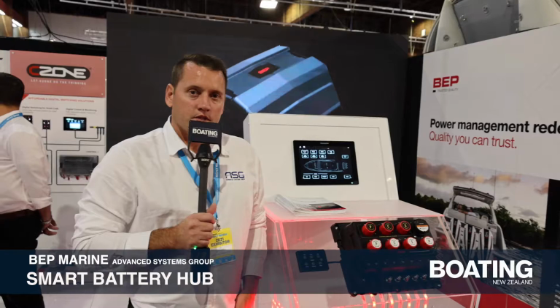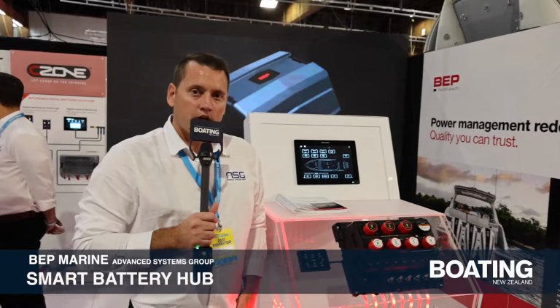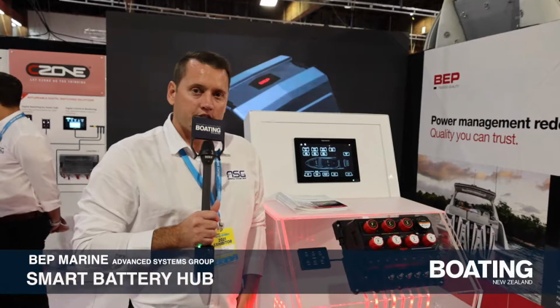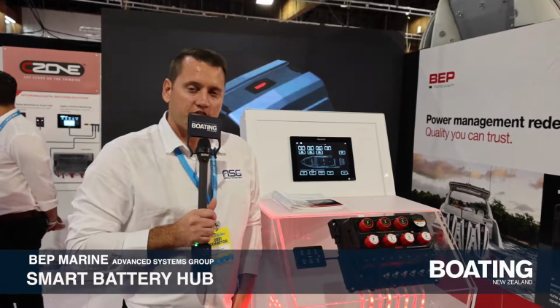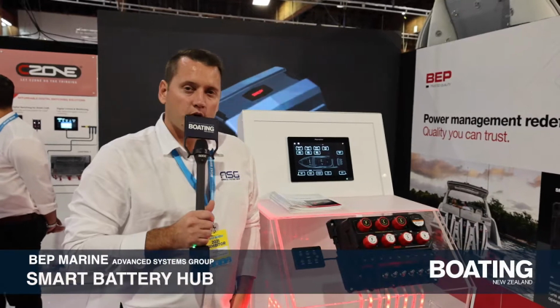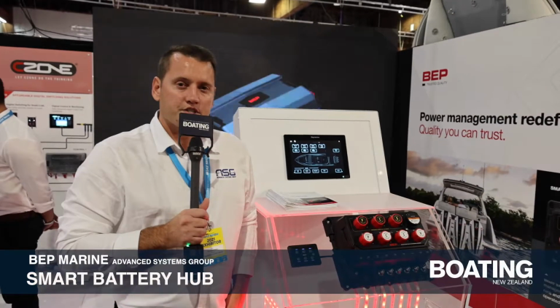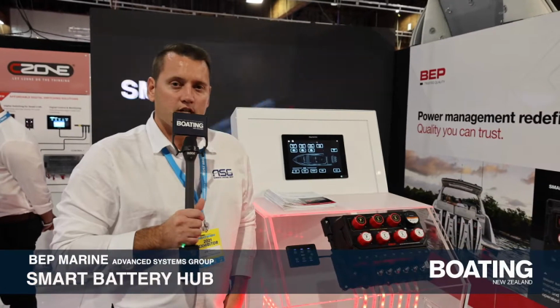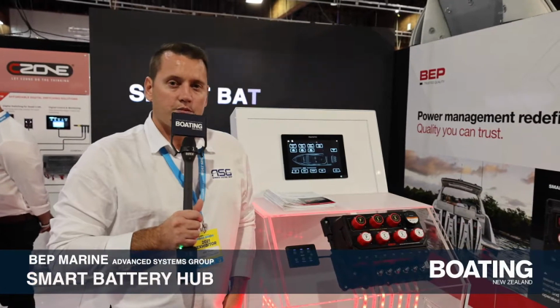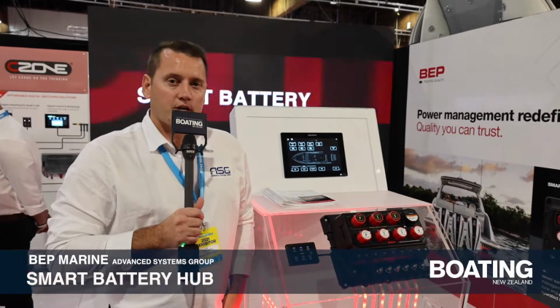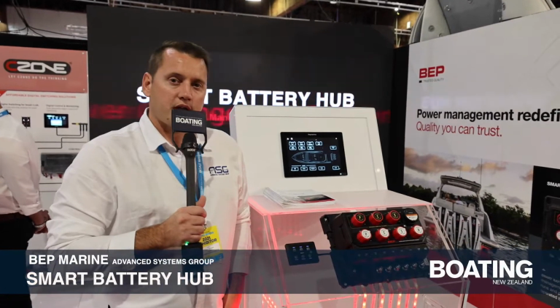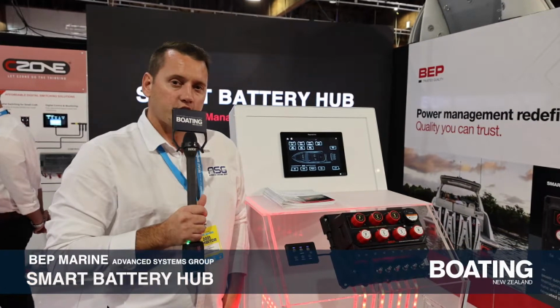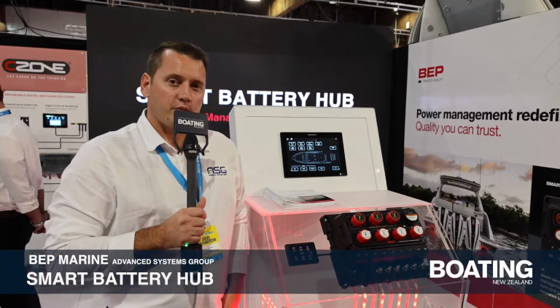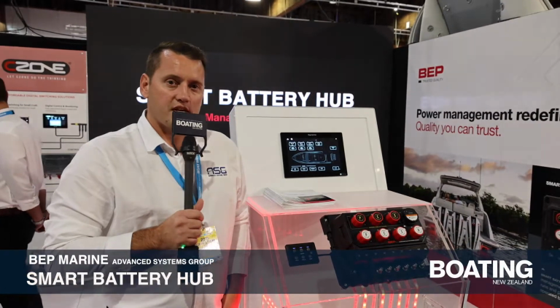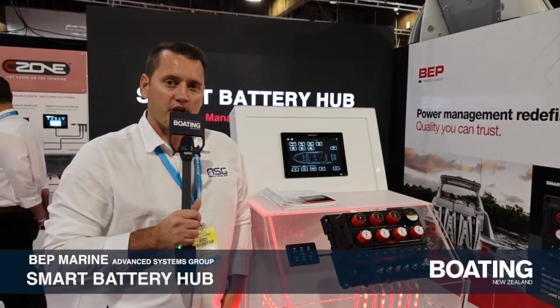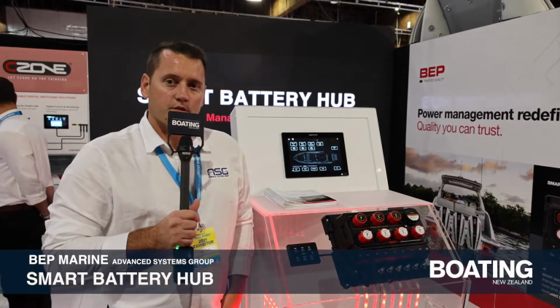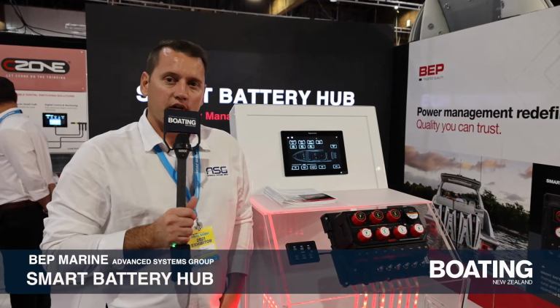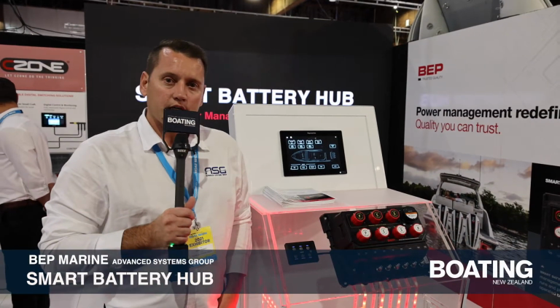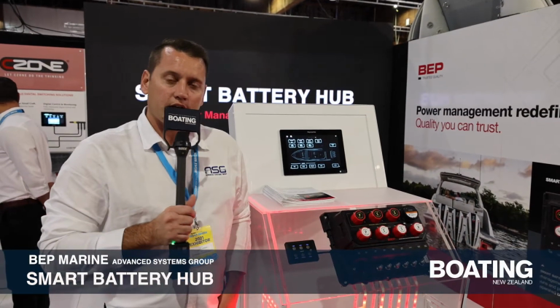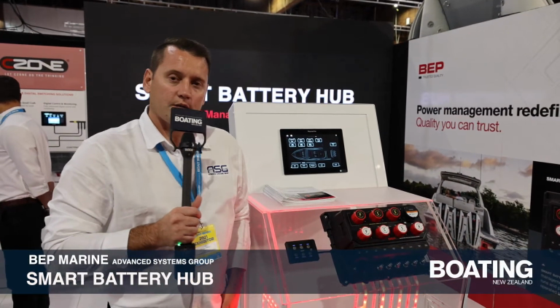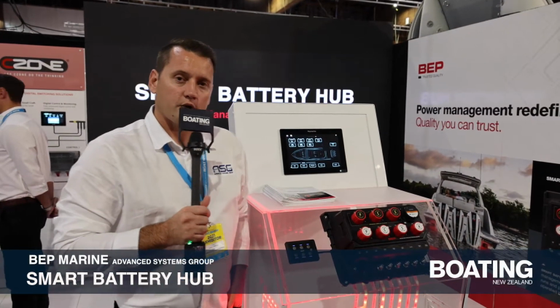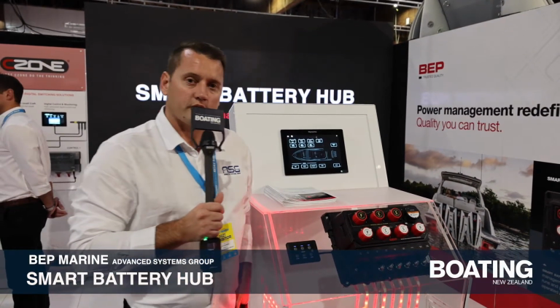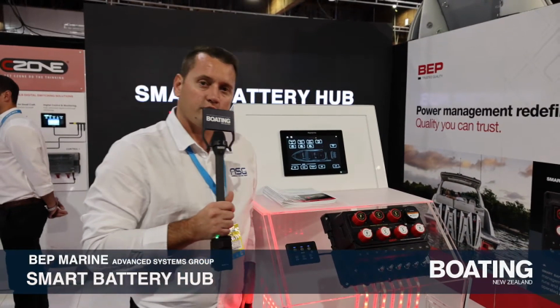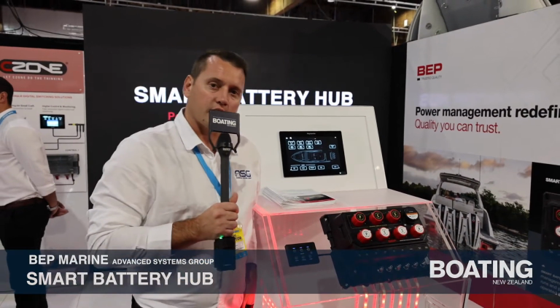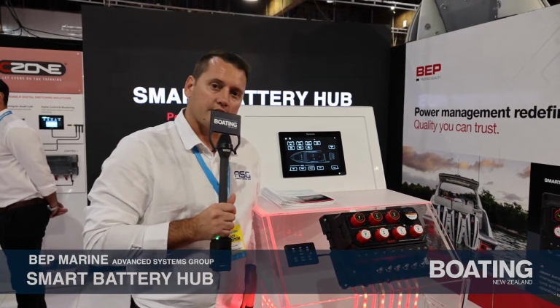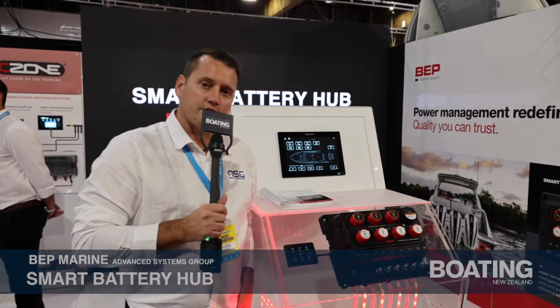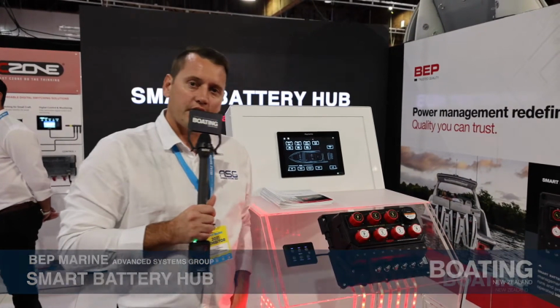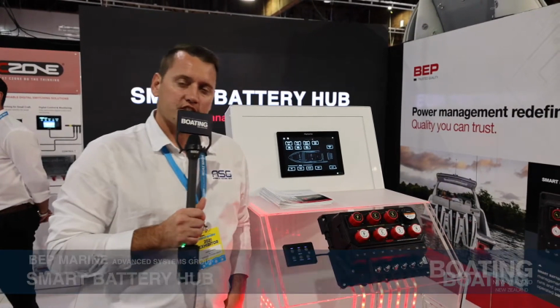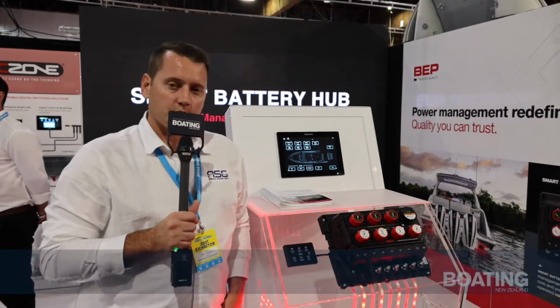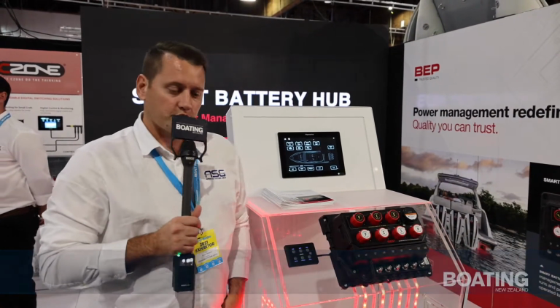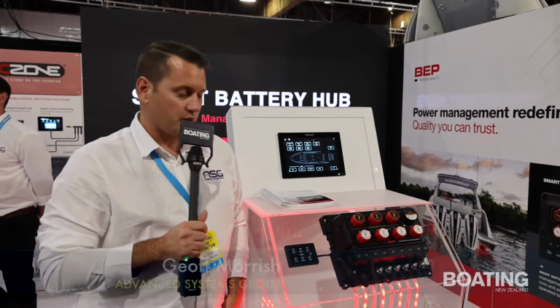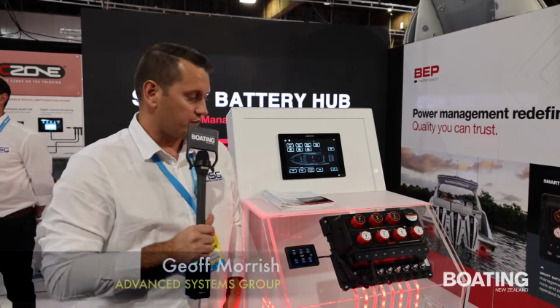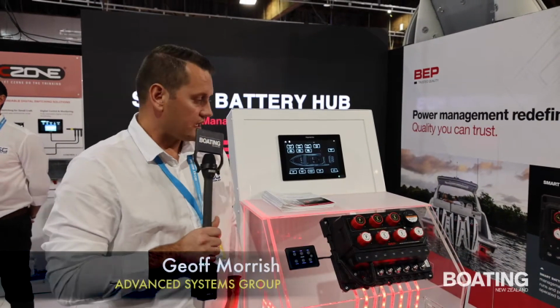Hi, it's Jeff Morris here, Product Manager at BEP Marine, who are full under the Advanced Systems Group umbrella.